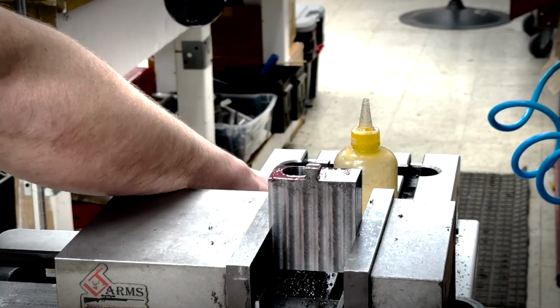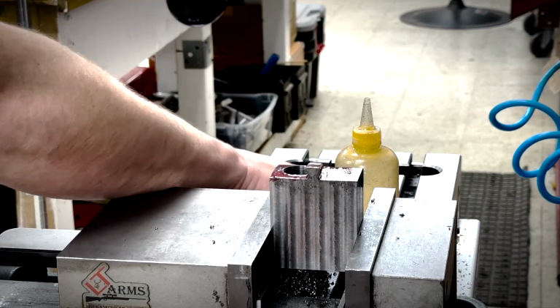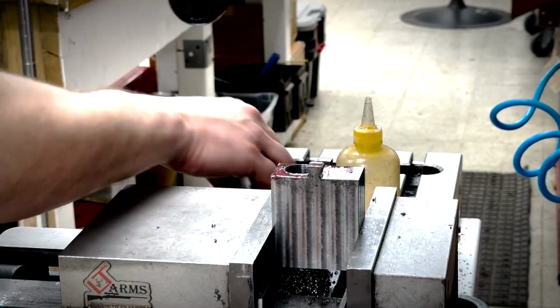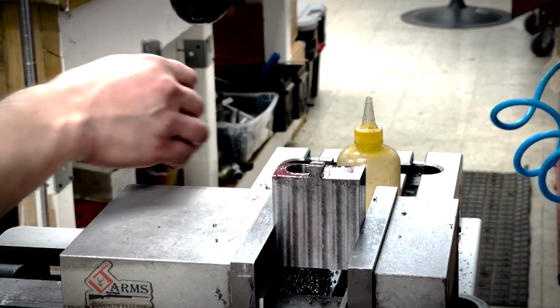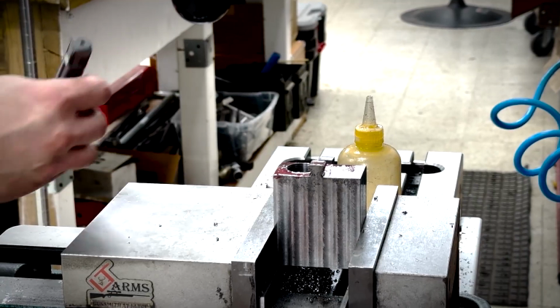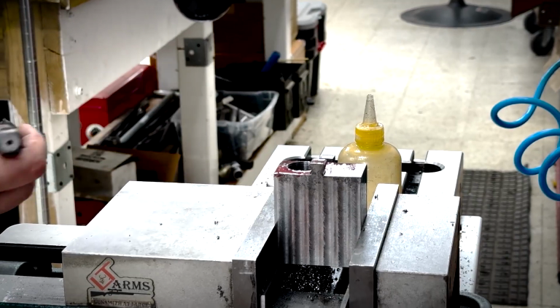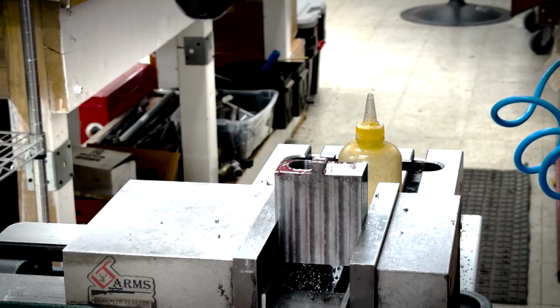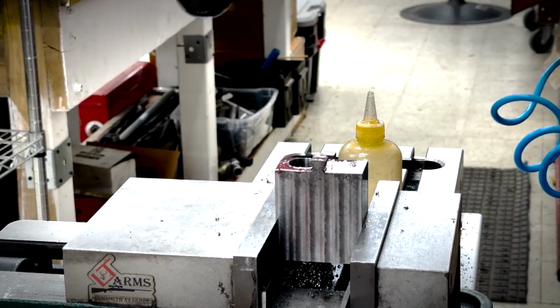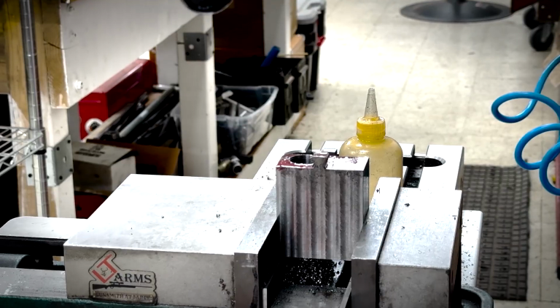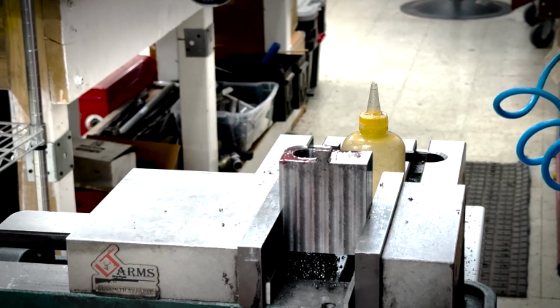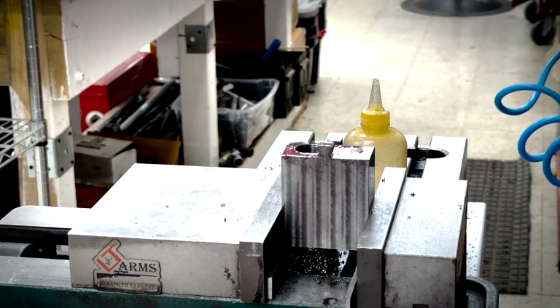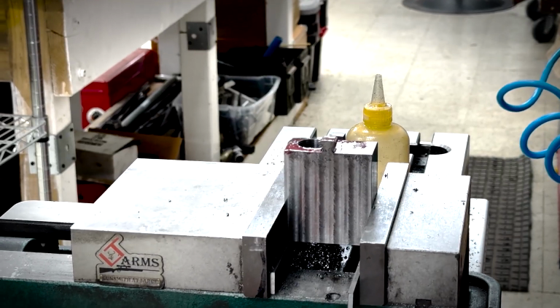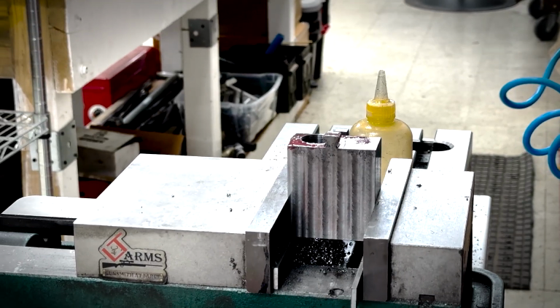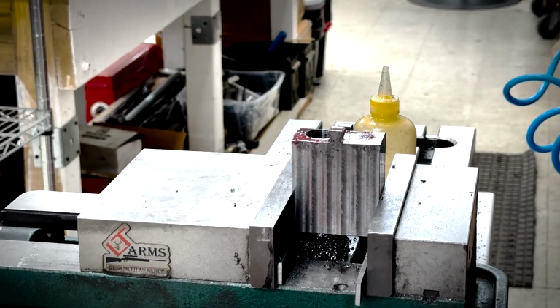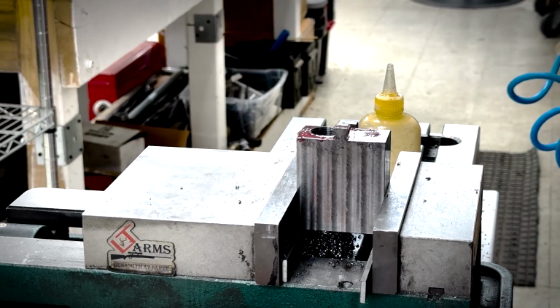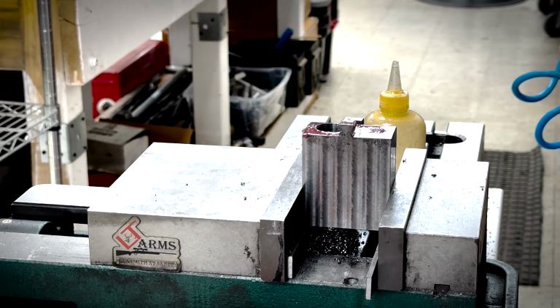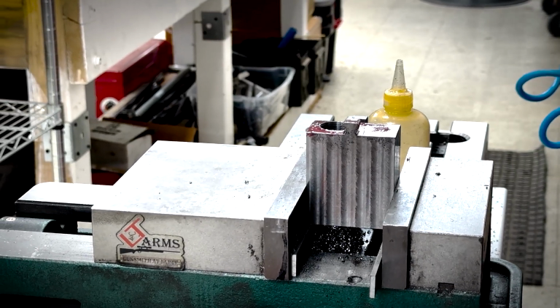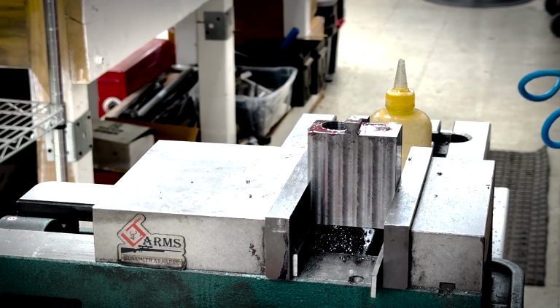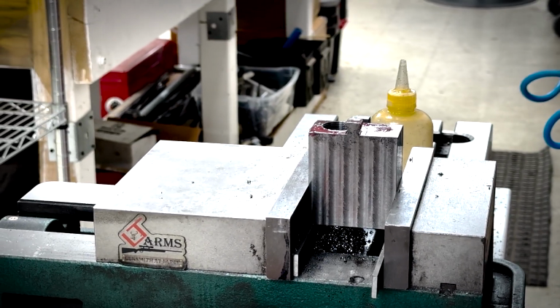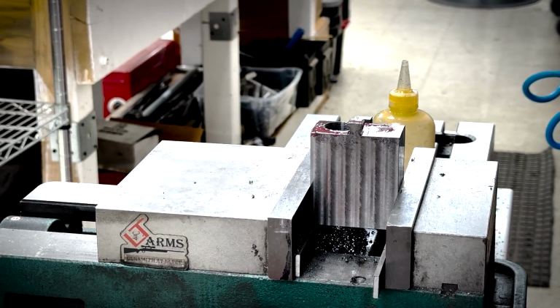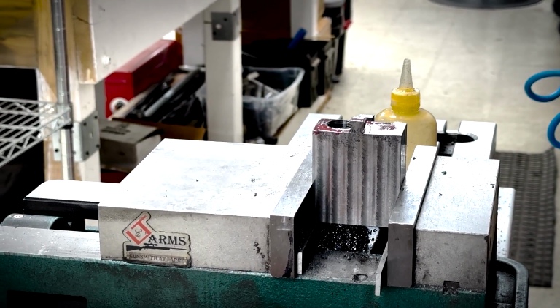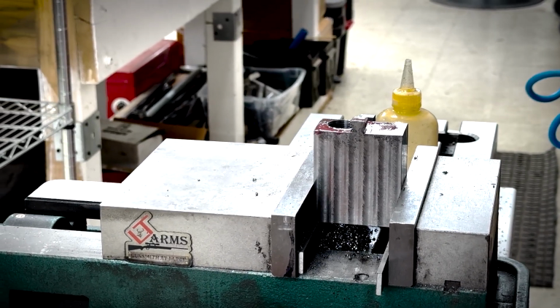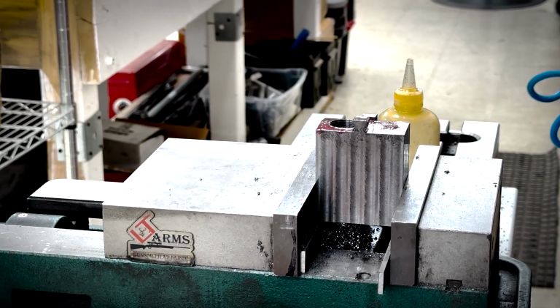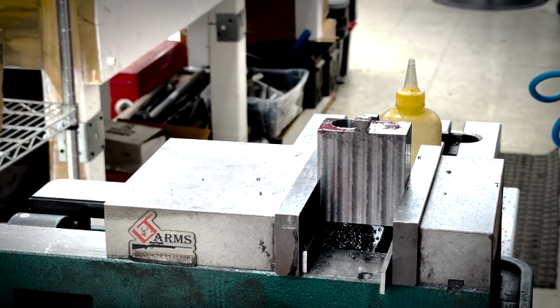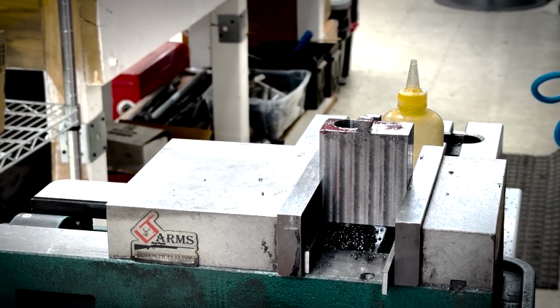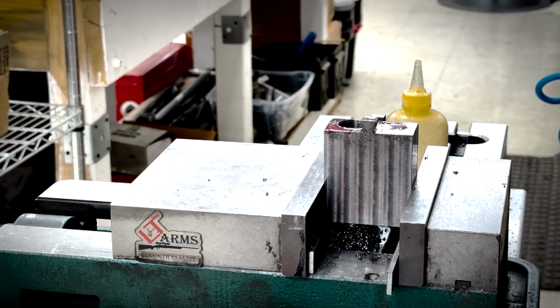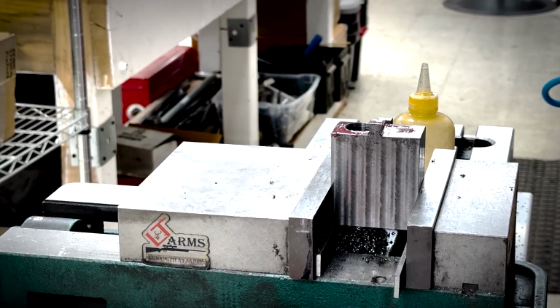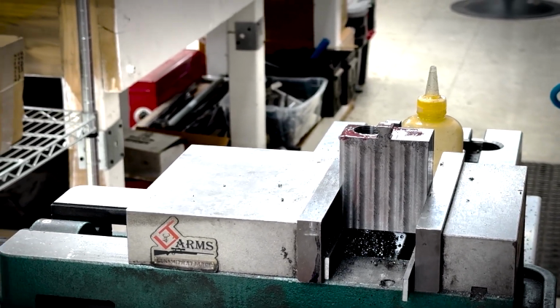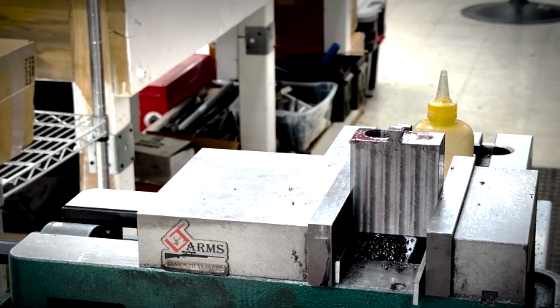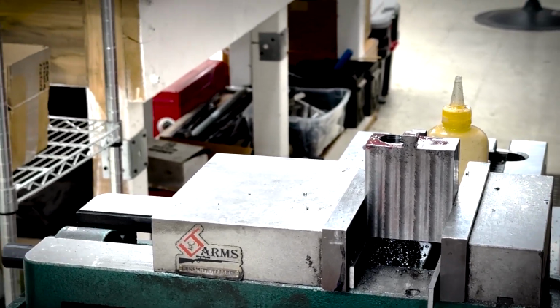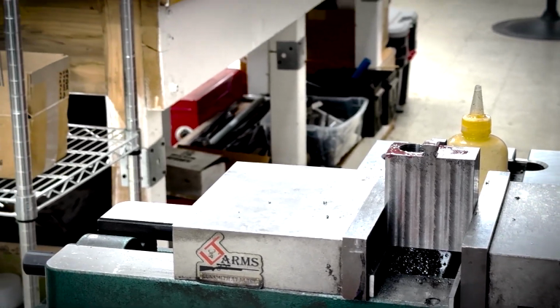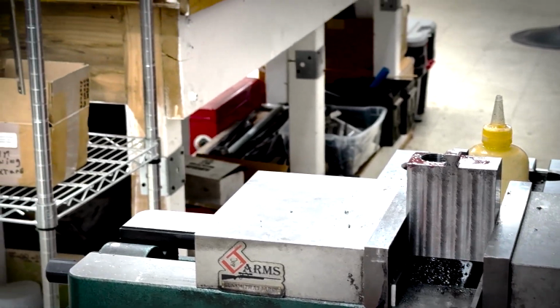All right. That looks almost straight. And I have enough teeth left on the tap to put it in. I'll probably make the second barrel cut.